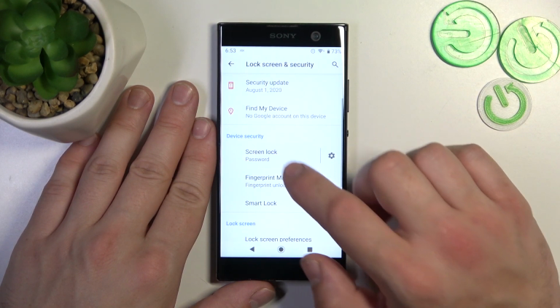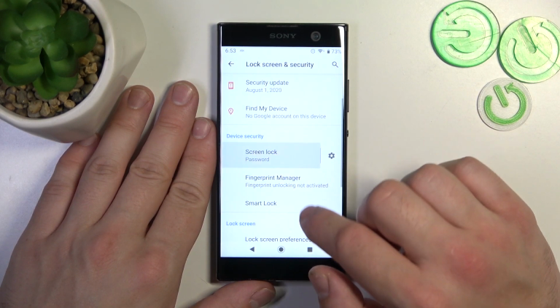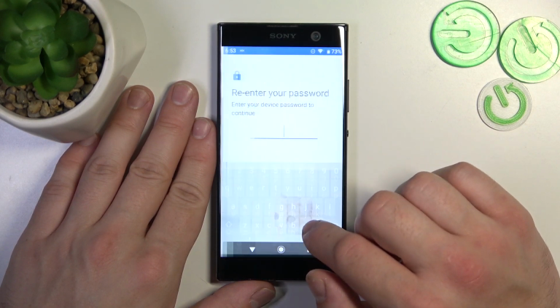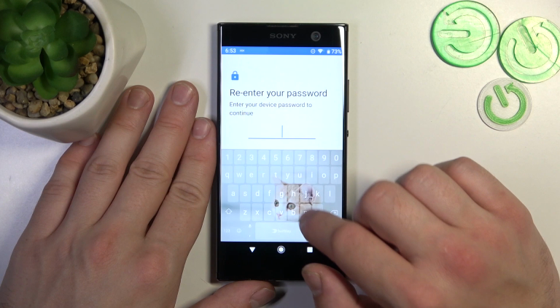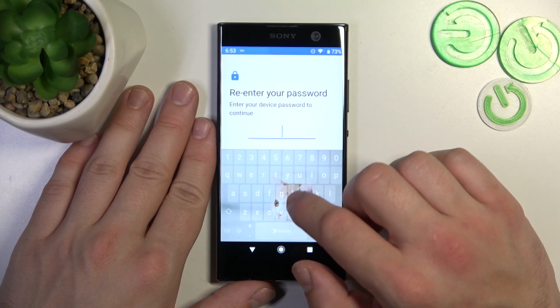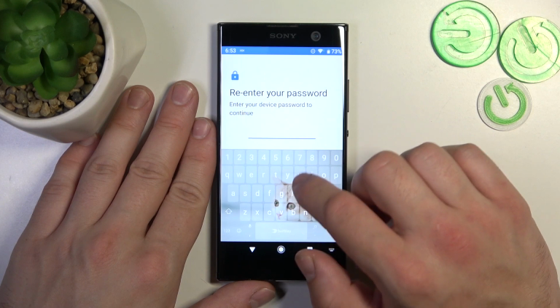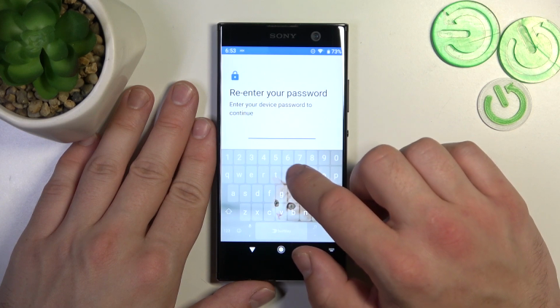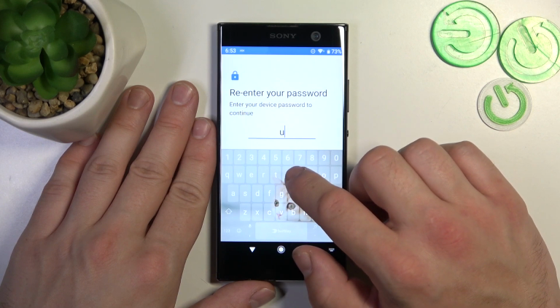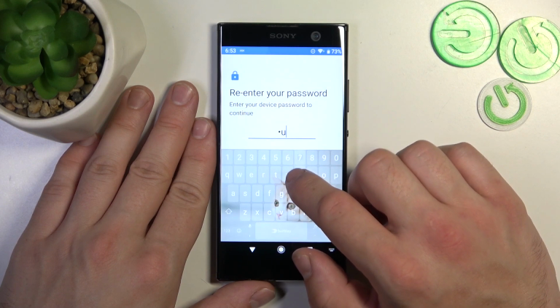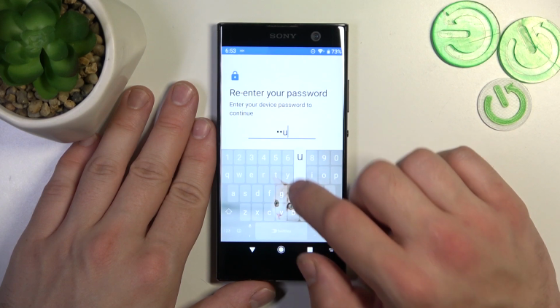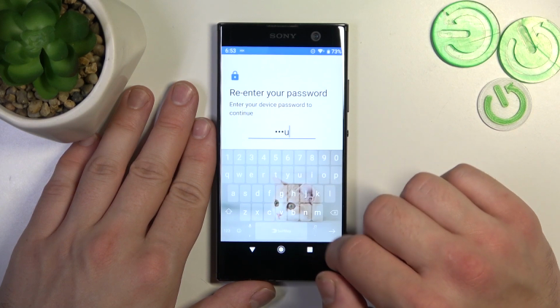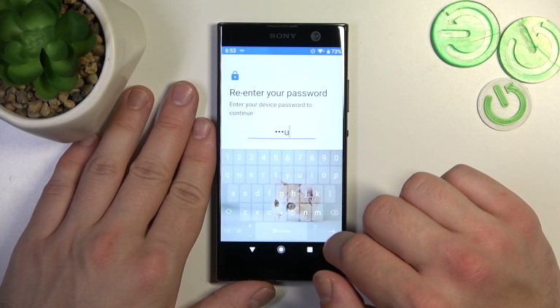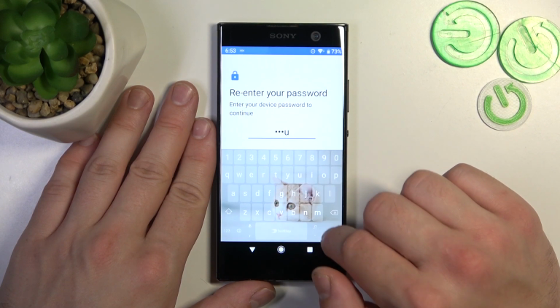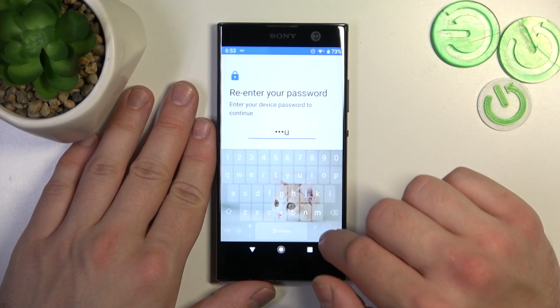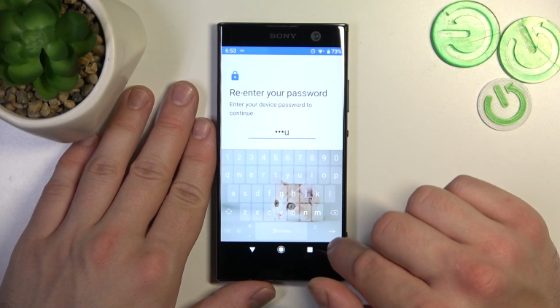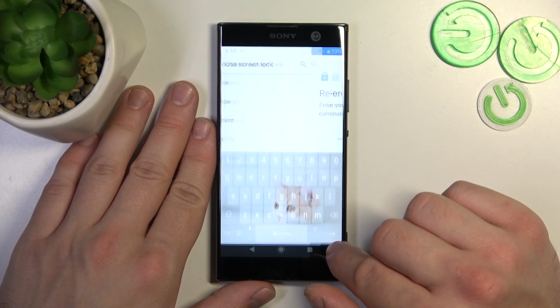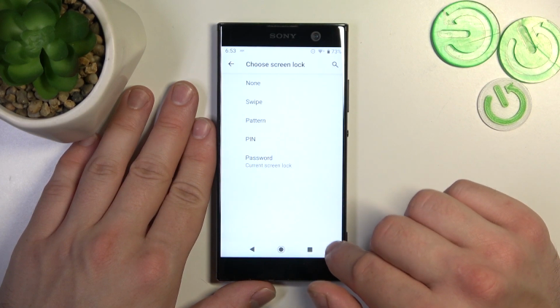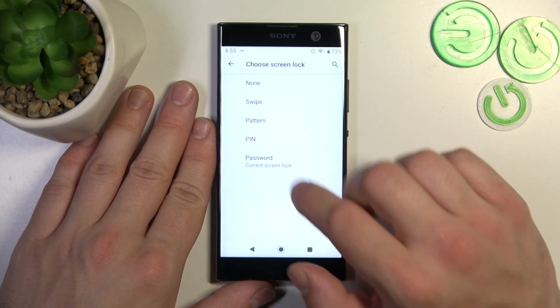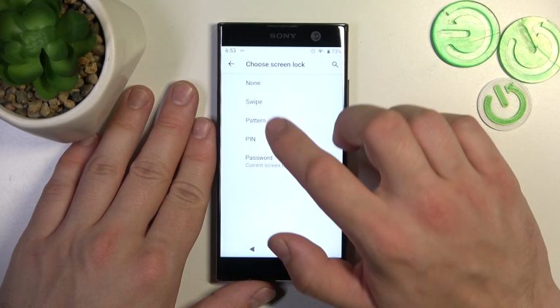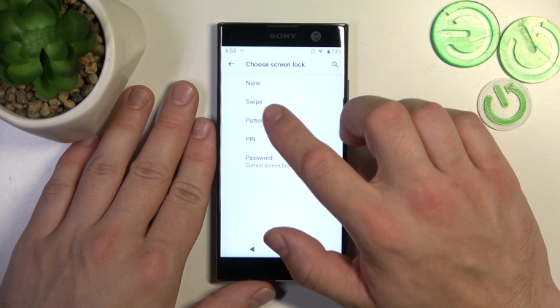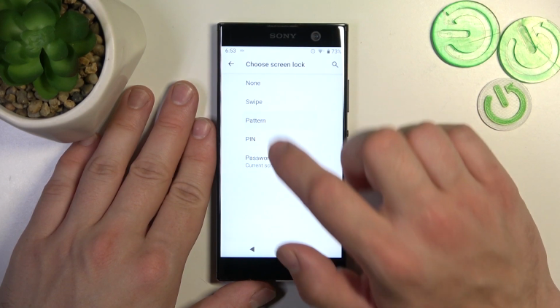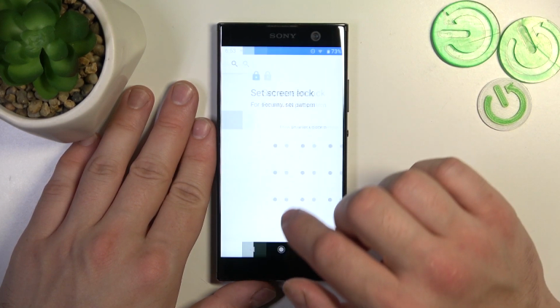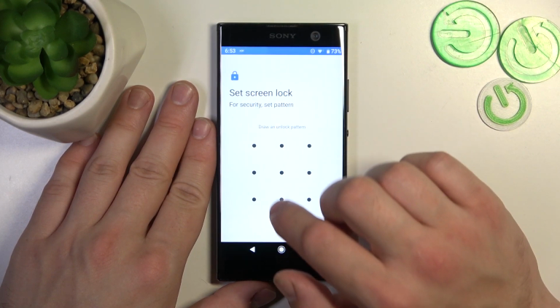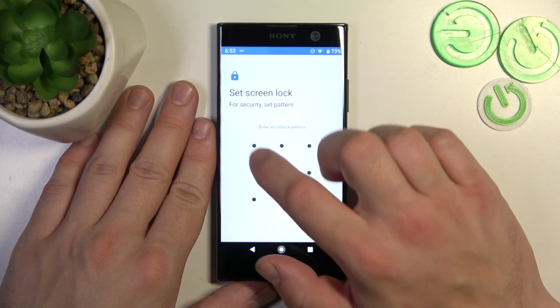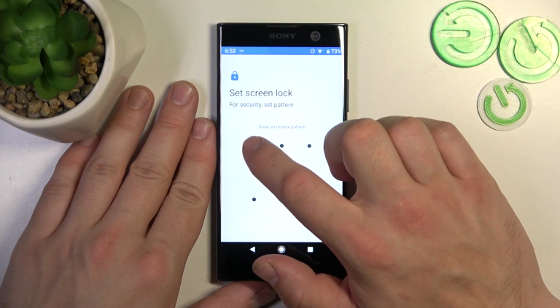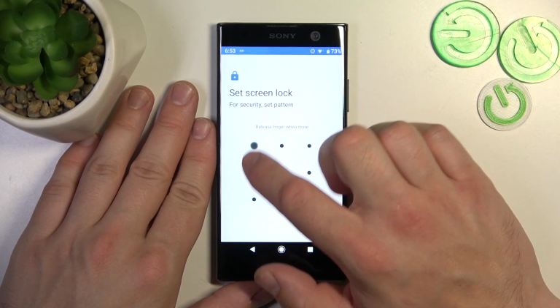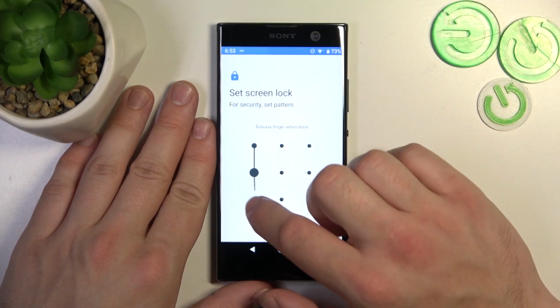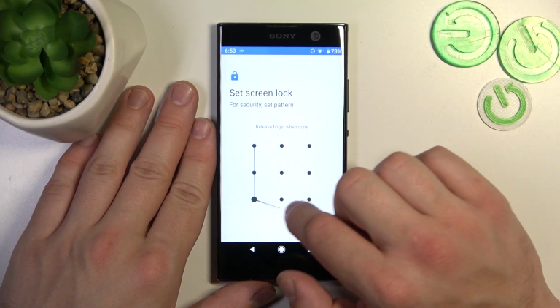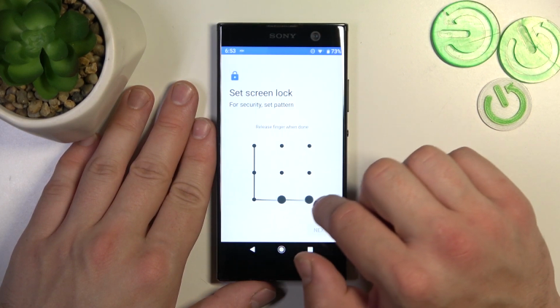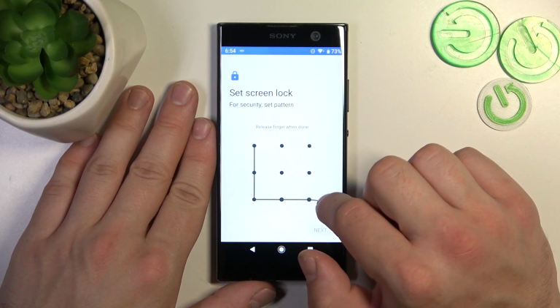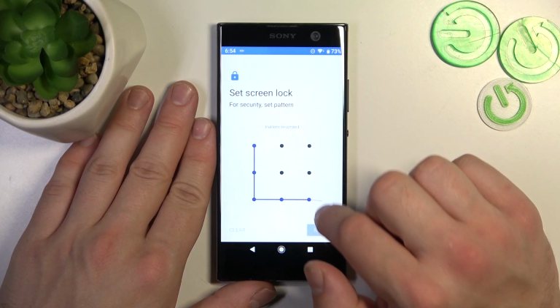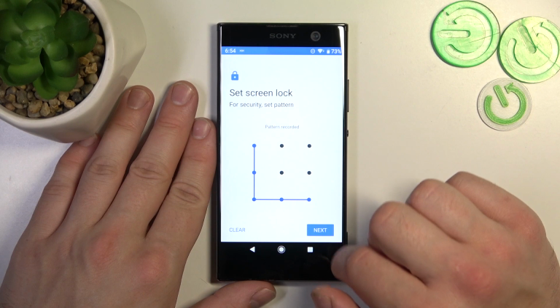In the end let's select pattern. To create a pattern you have to connect at least four dots.